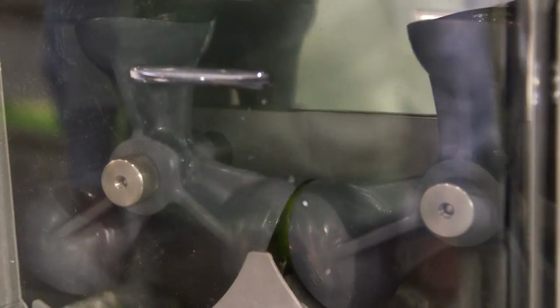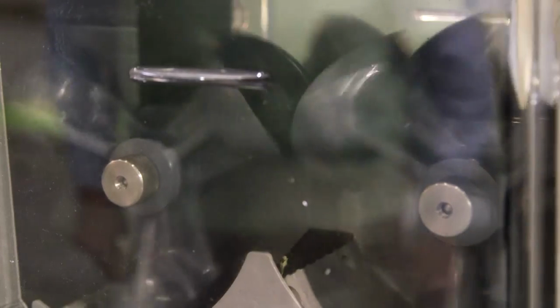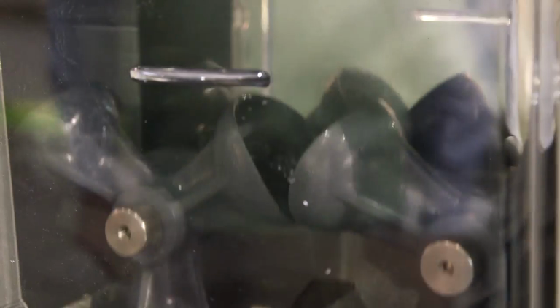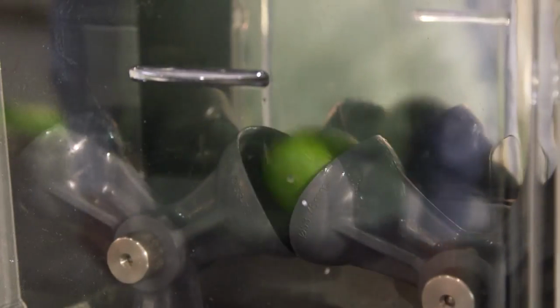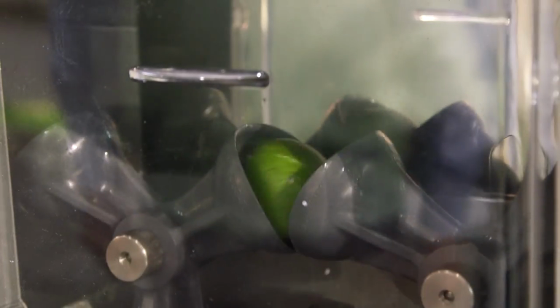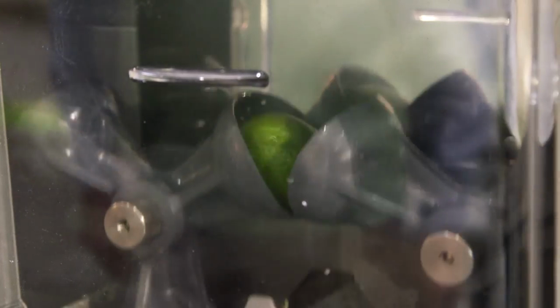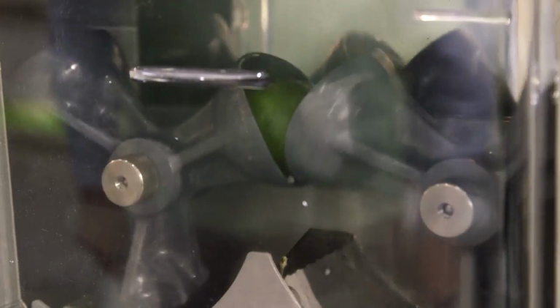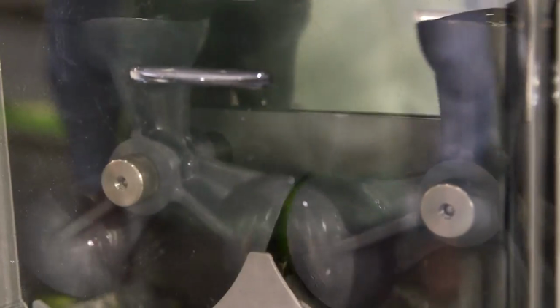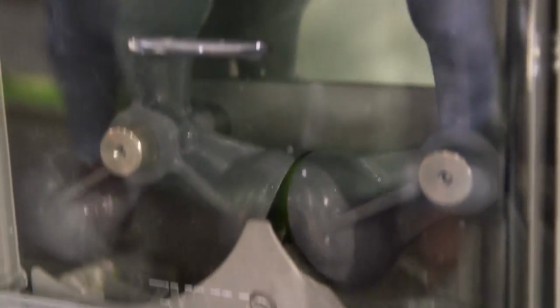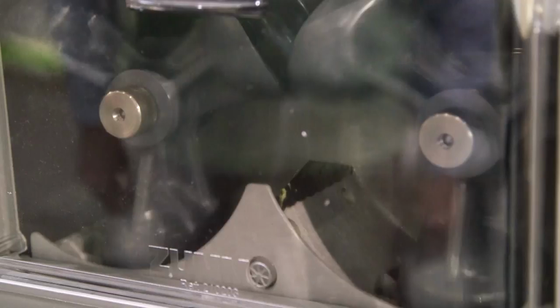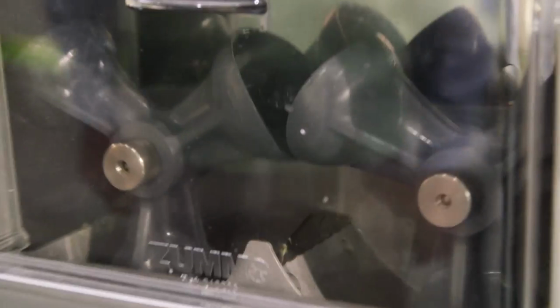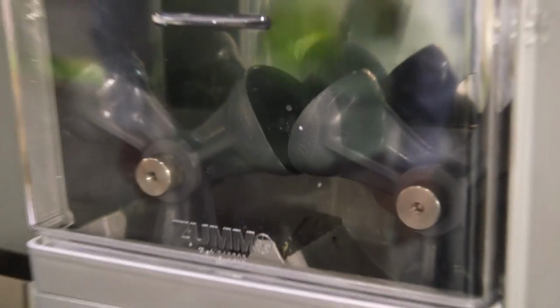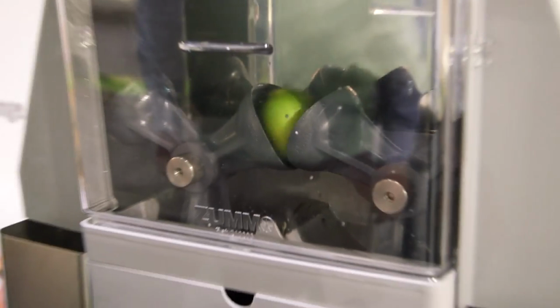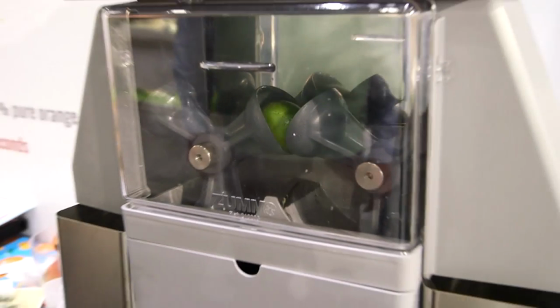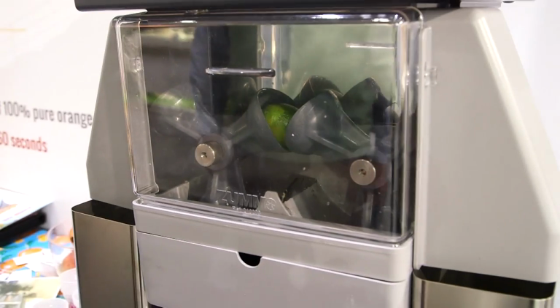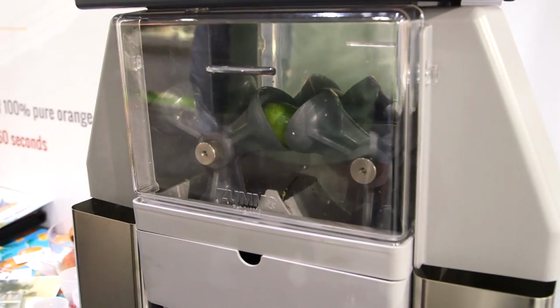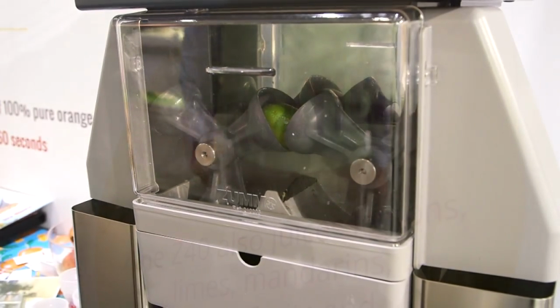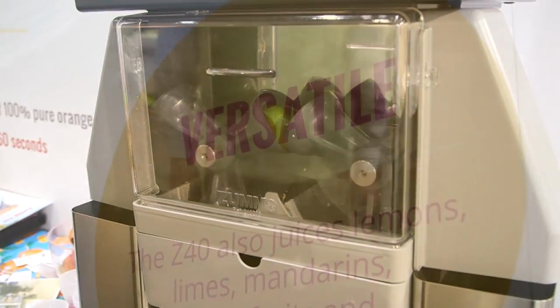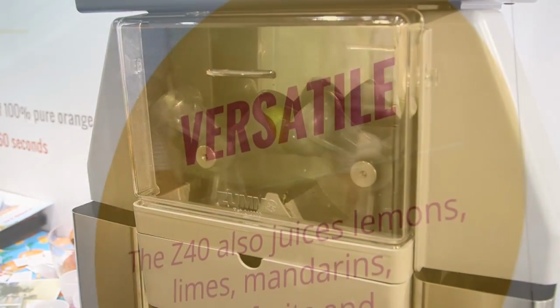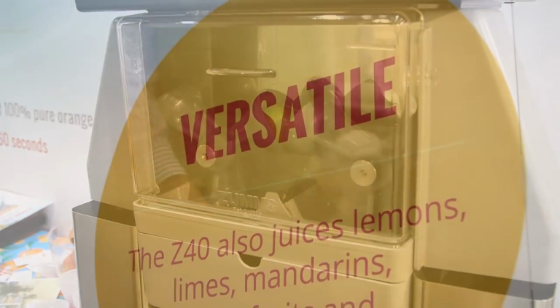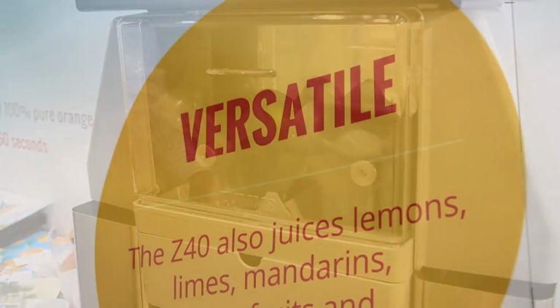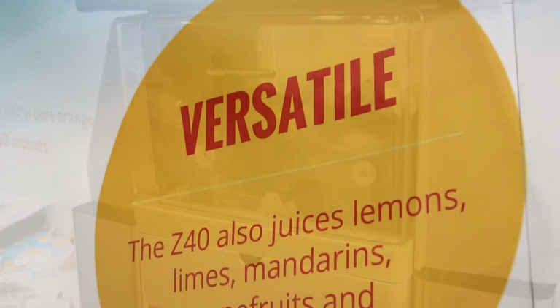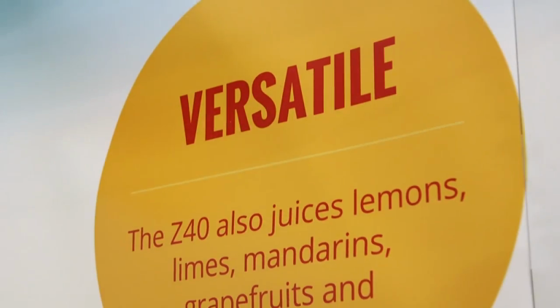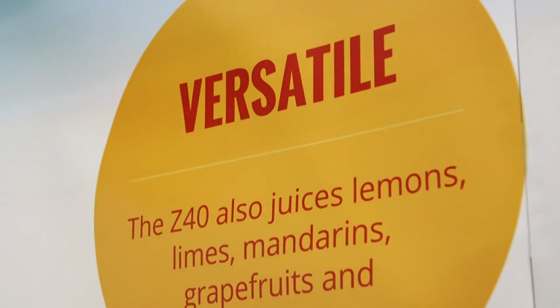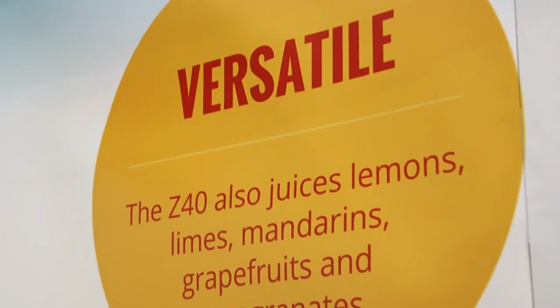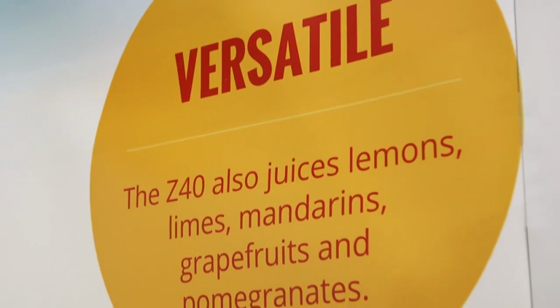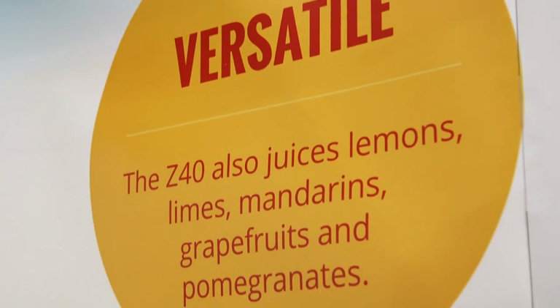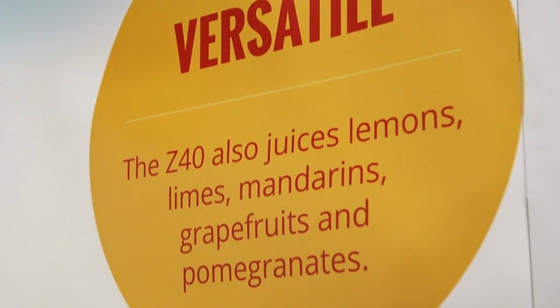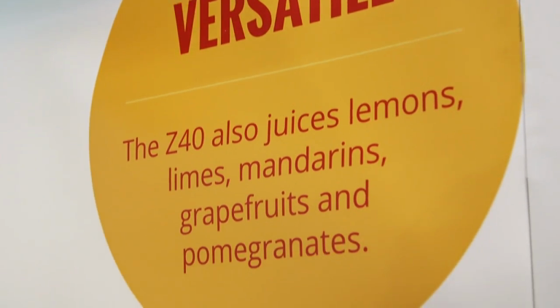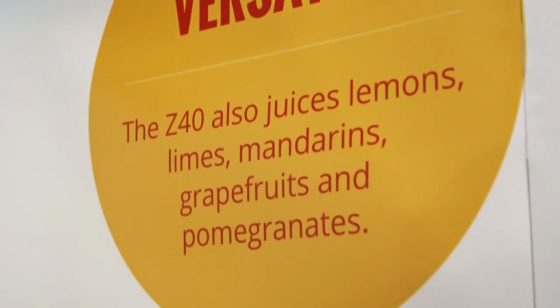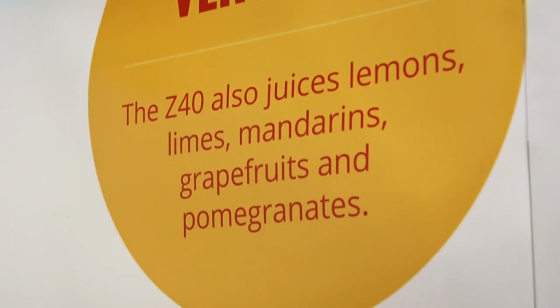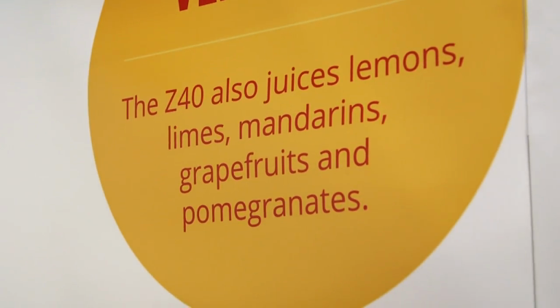And of course we can do limes, lemons, grapefruit, and also pomegranates.